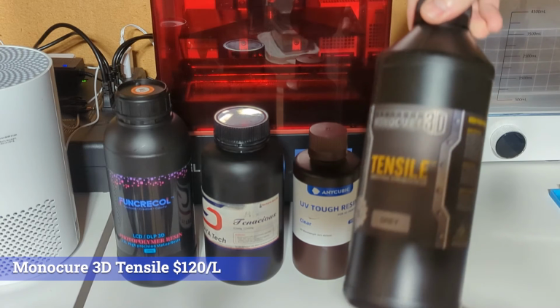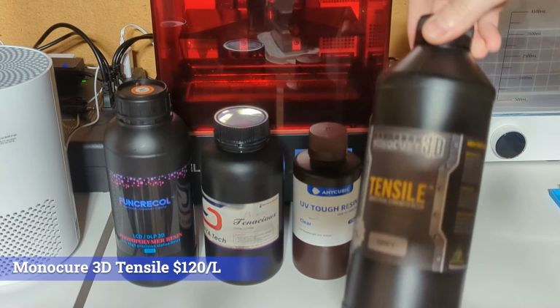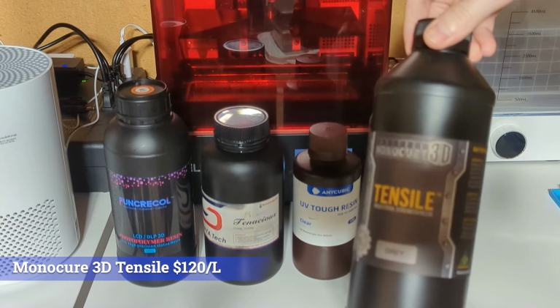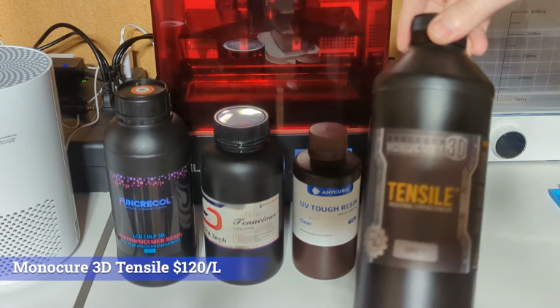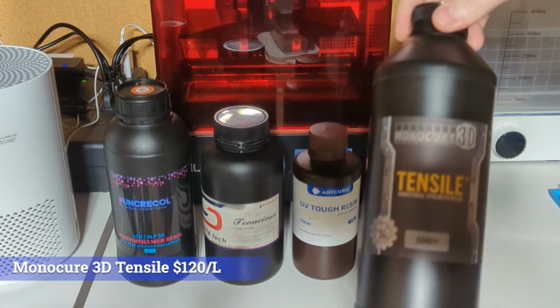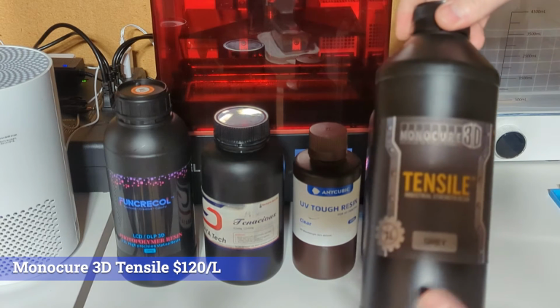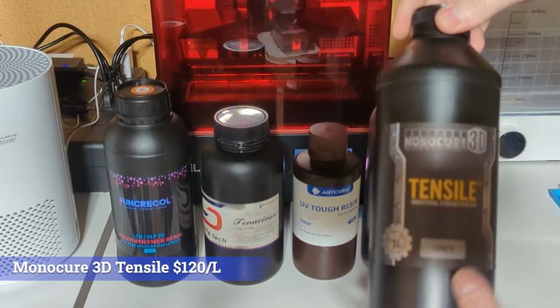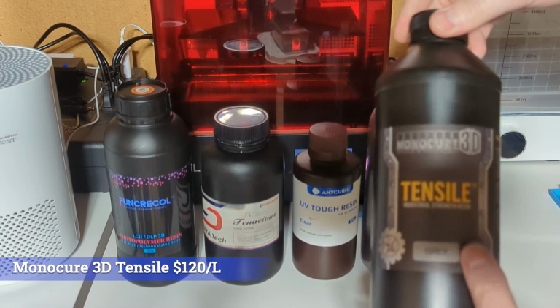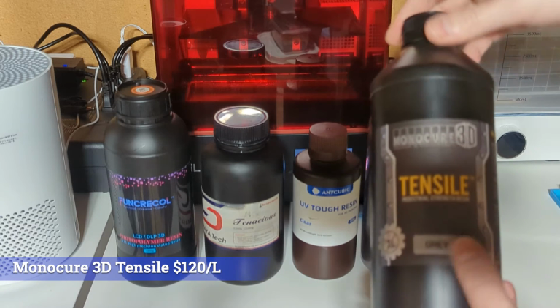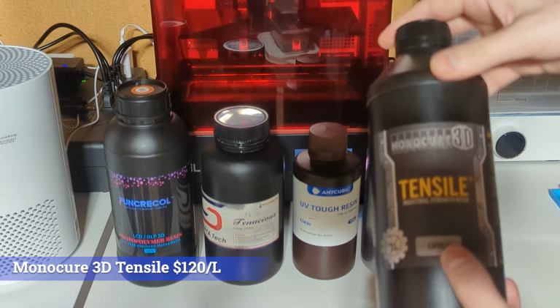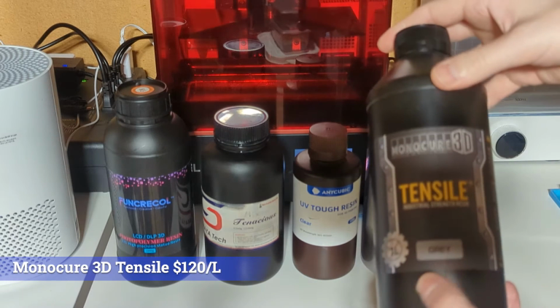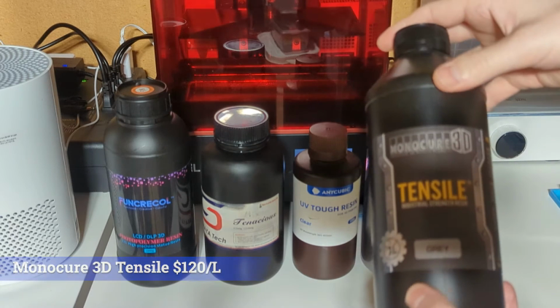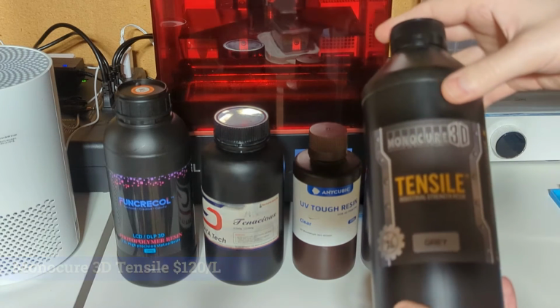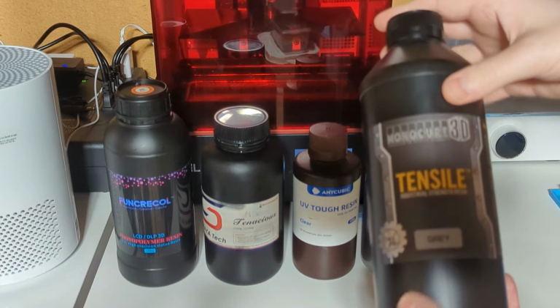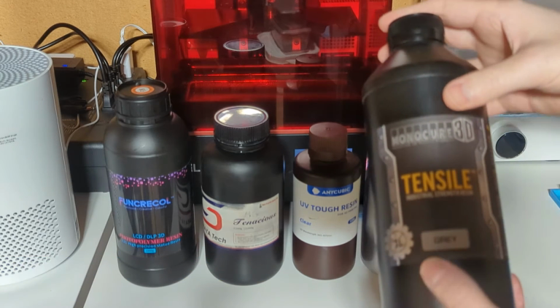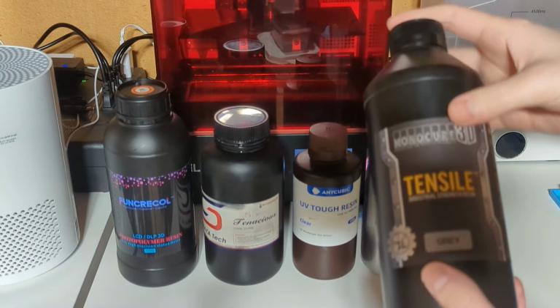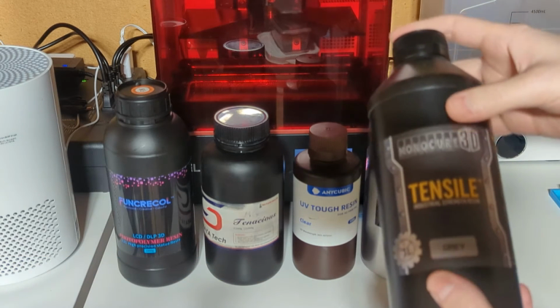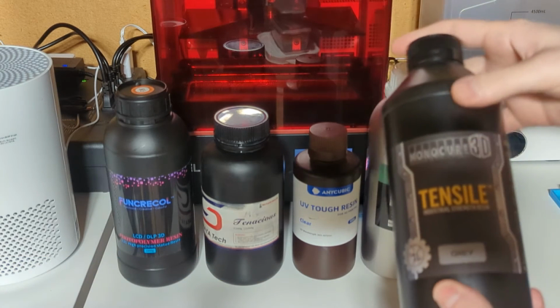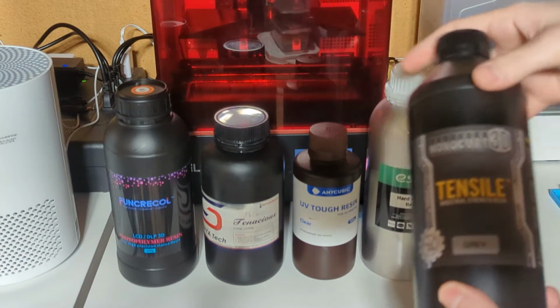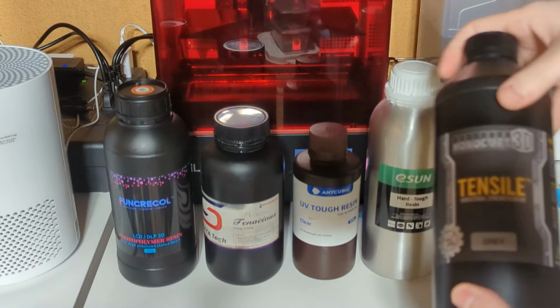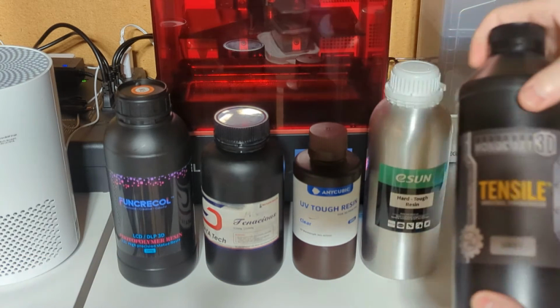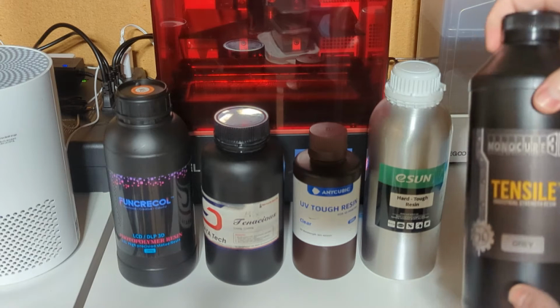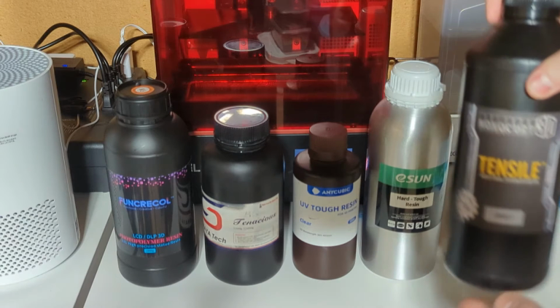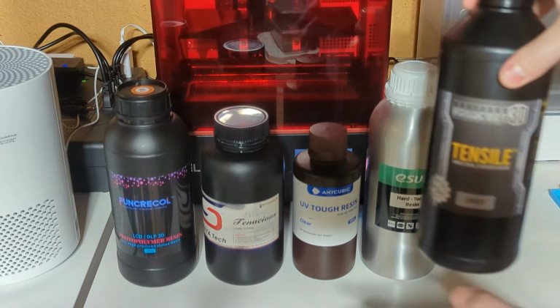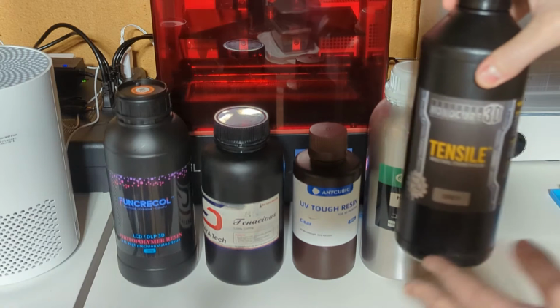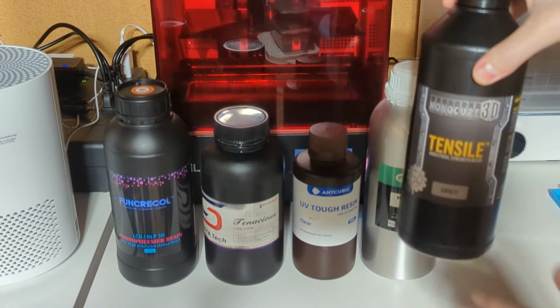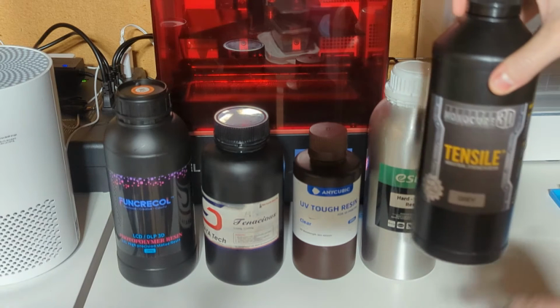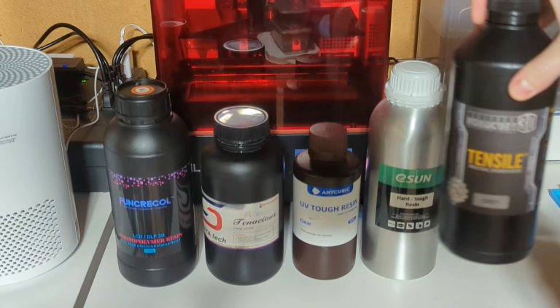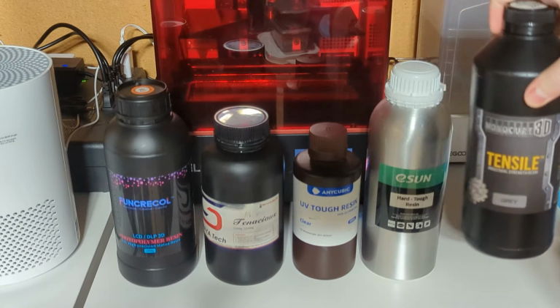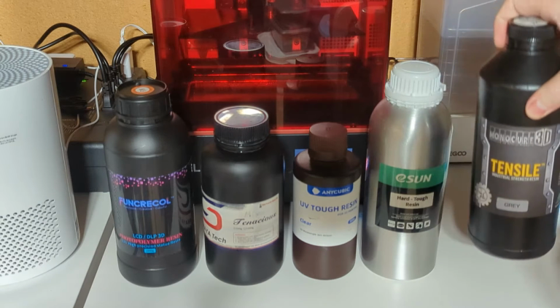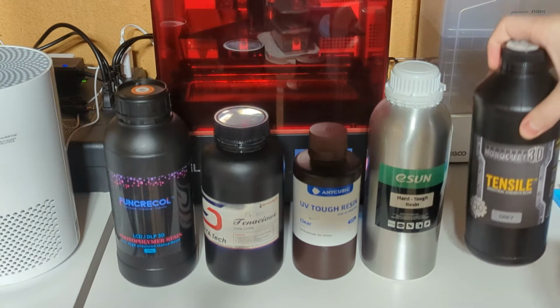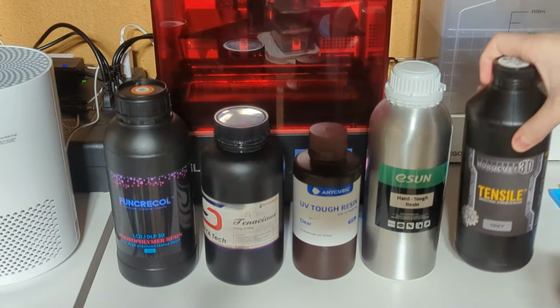And then I have Monocure's new Tensile in the gray. This stuff is supposed to be super rigid, super tough, and of the lot is the most expensive.